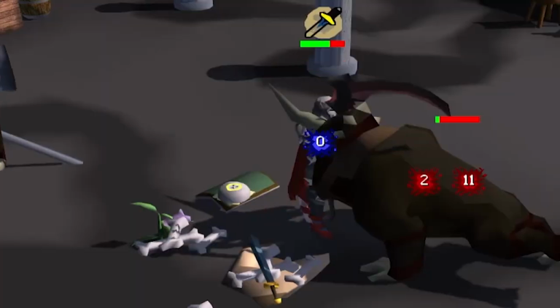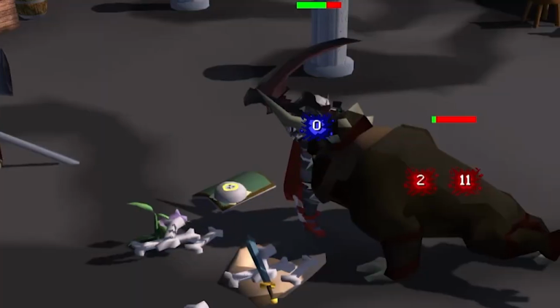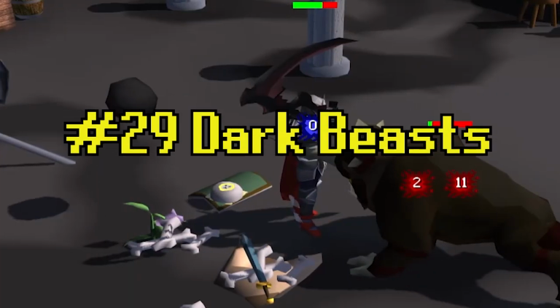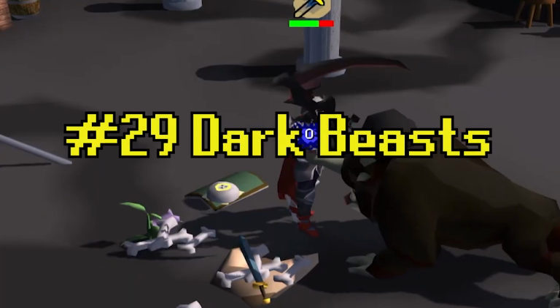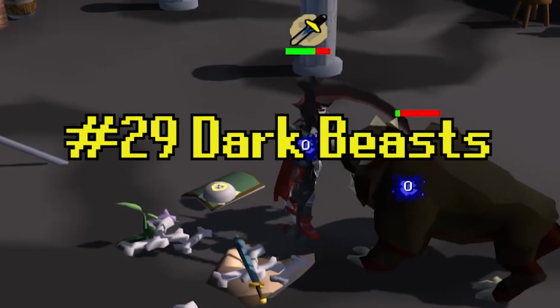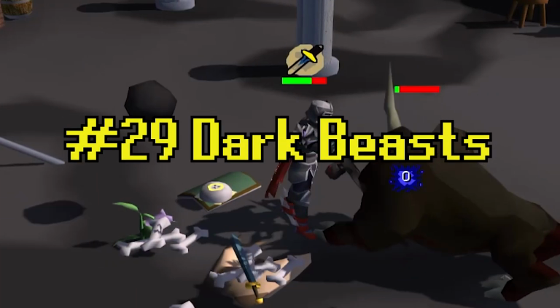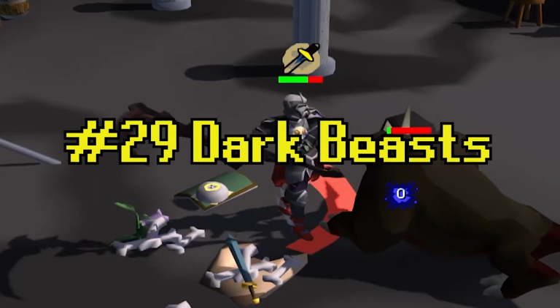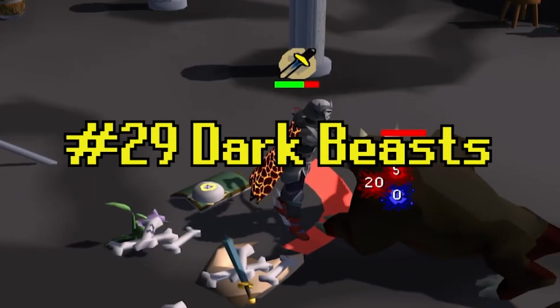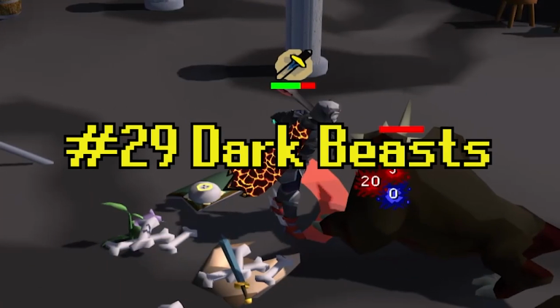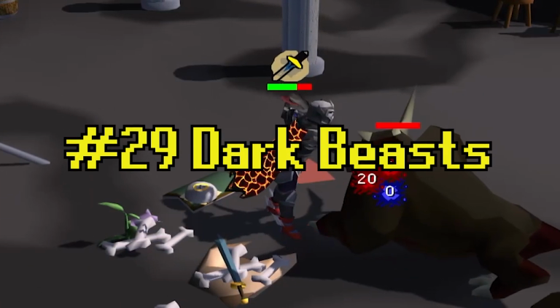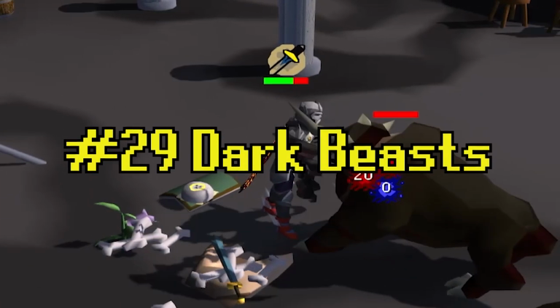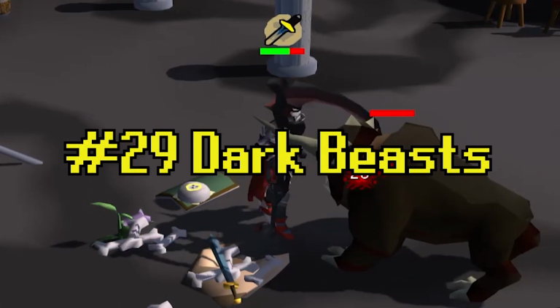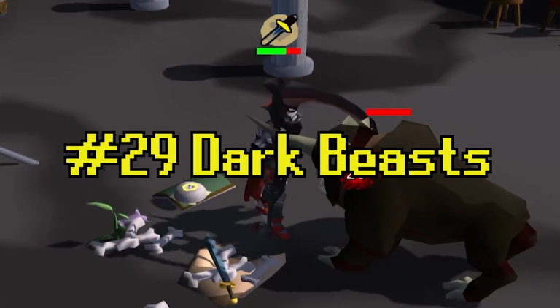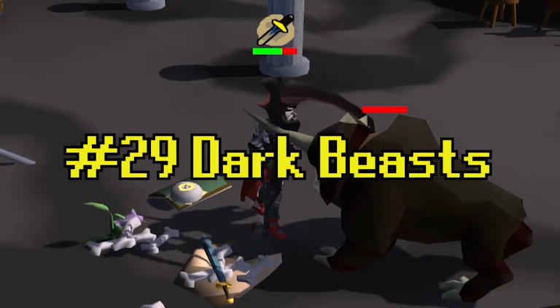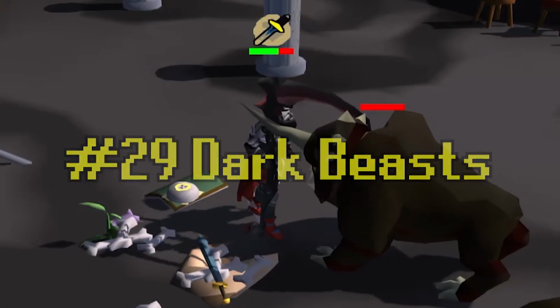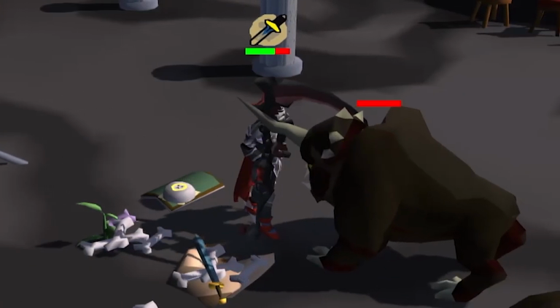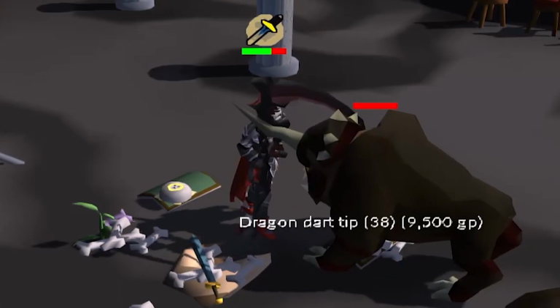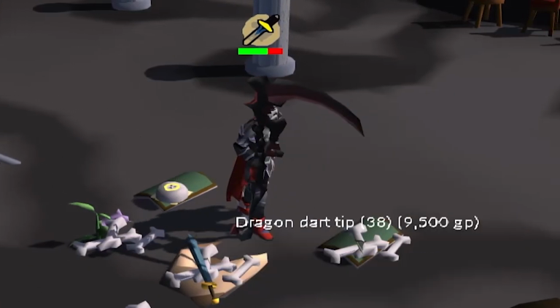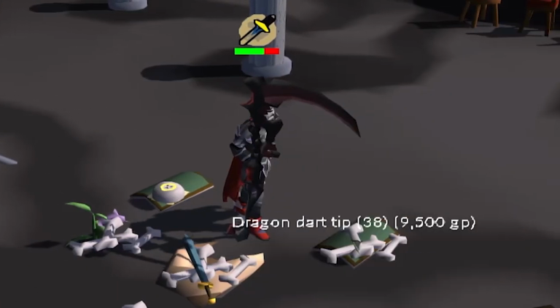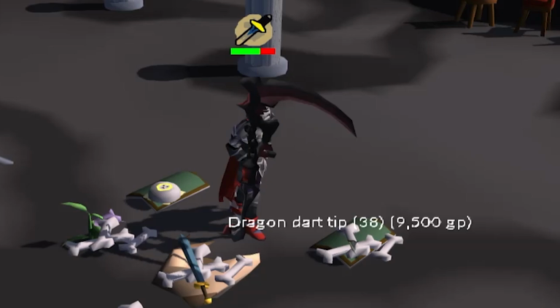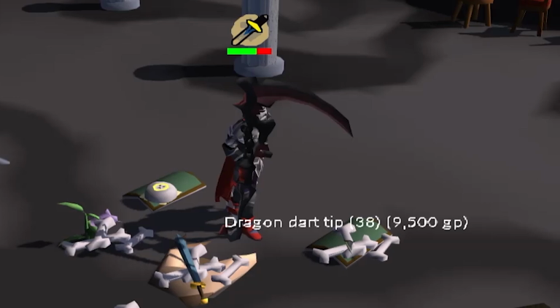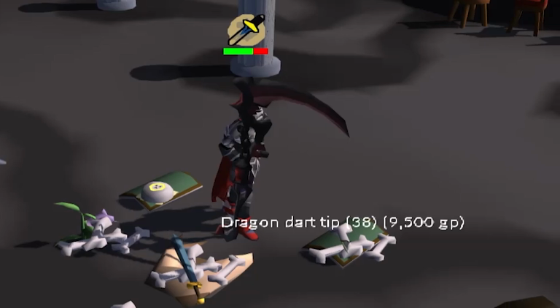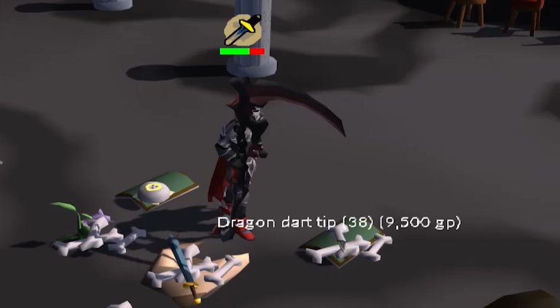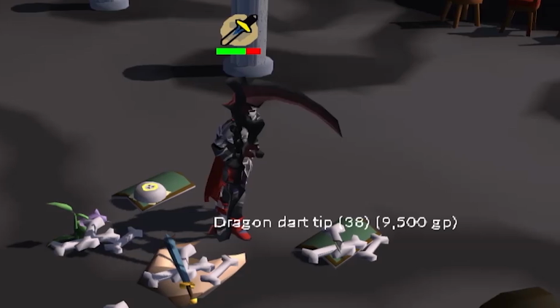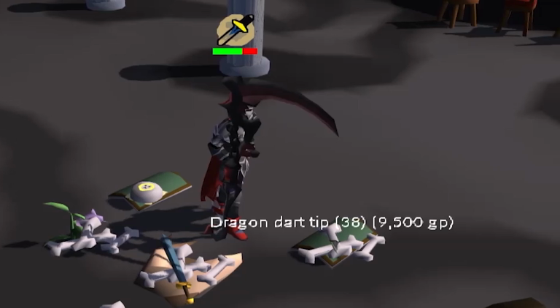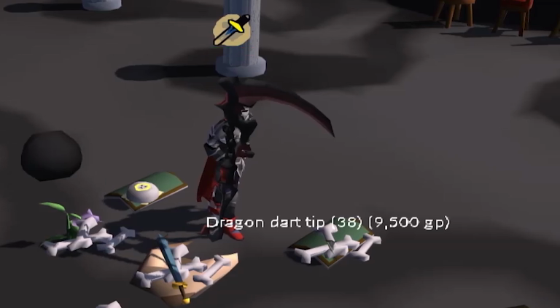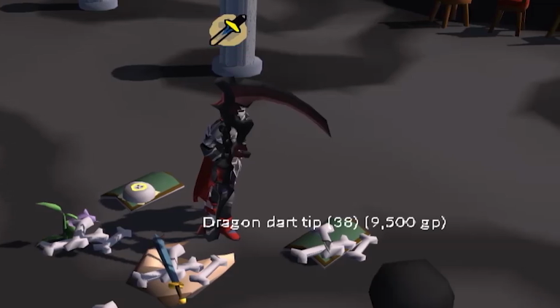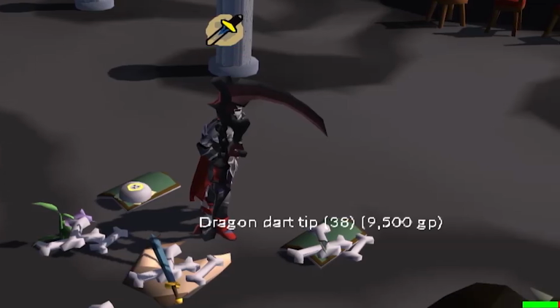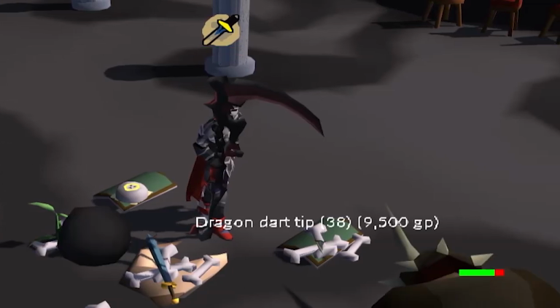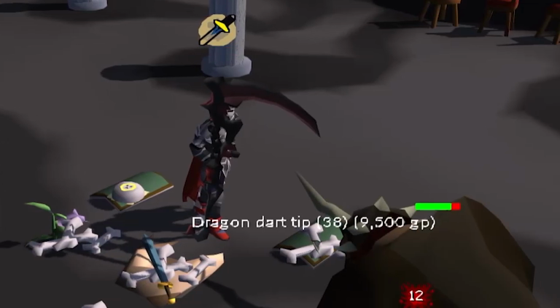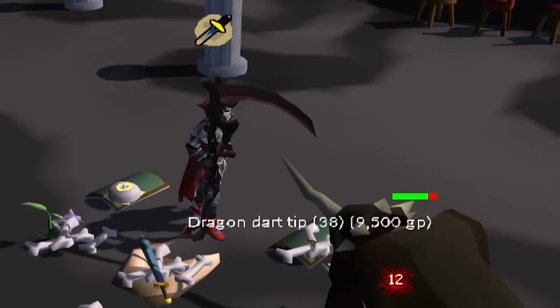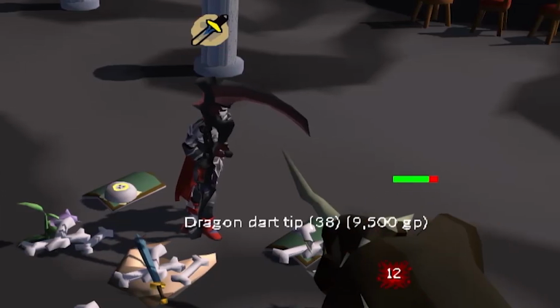Tip number twenty-nine: if you're finding yourself low on Dragon Darts or Dragon Arrows, you should consider heading over to Dark Beasts, as they are a great resource for both.